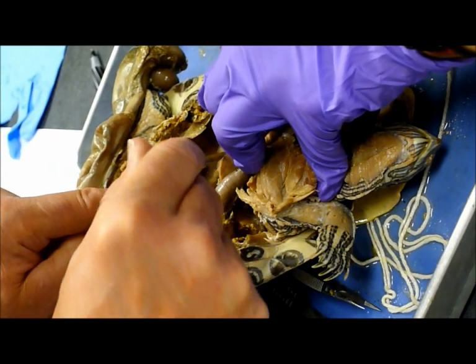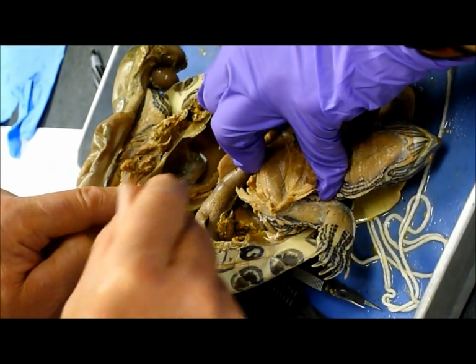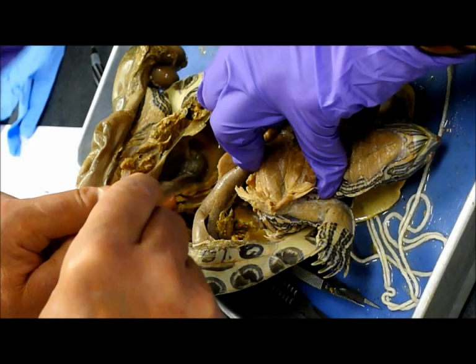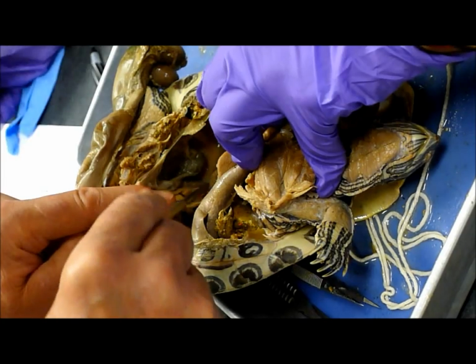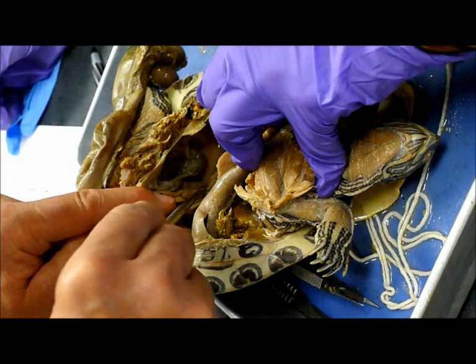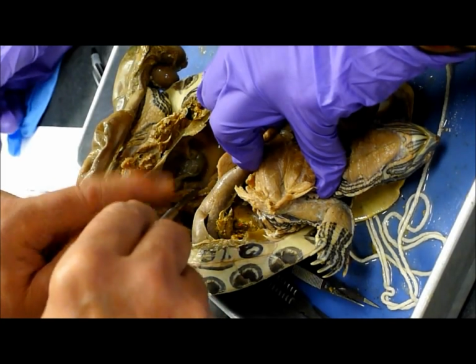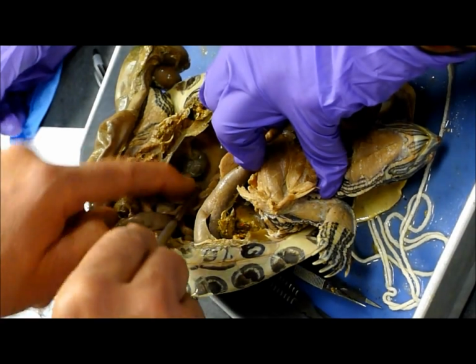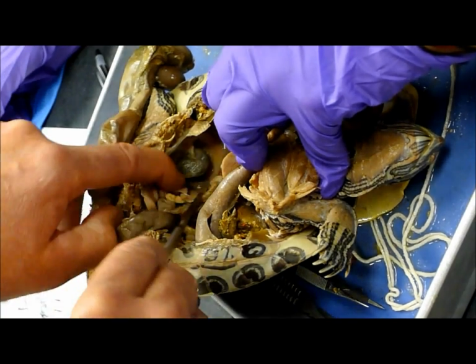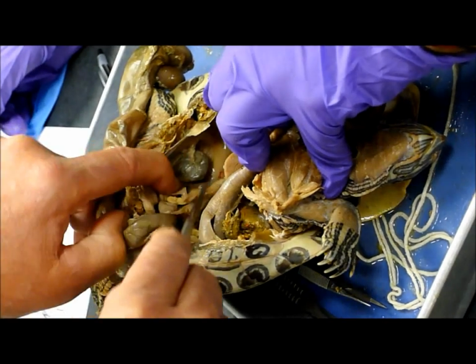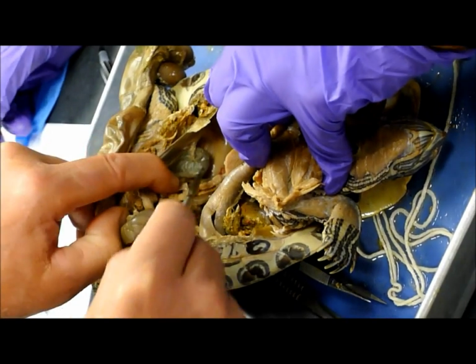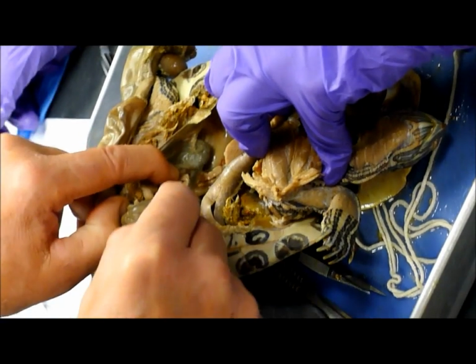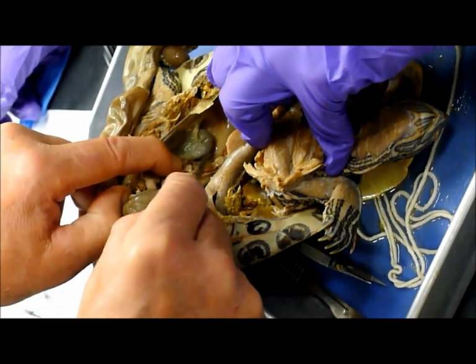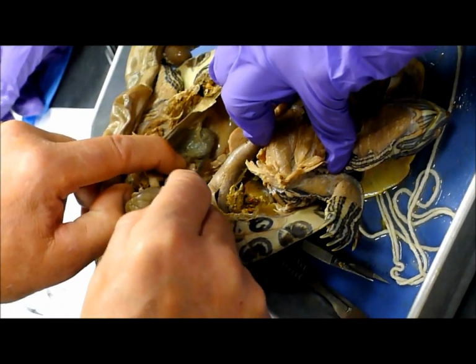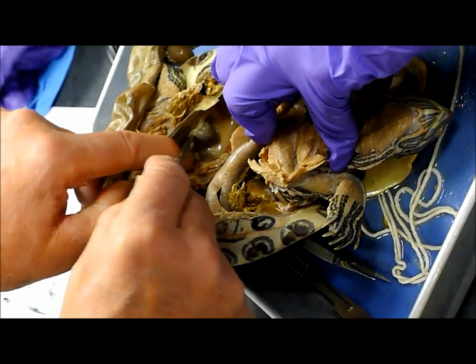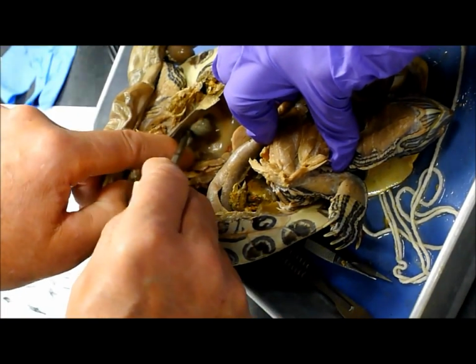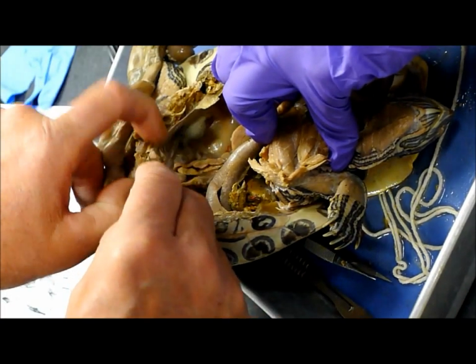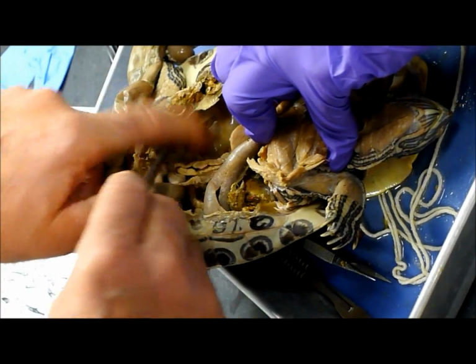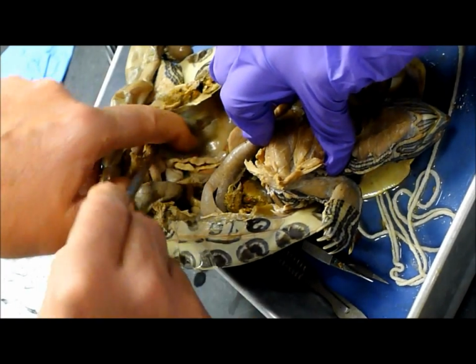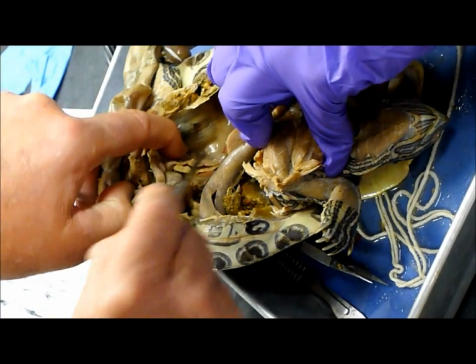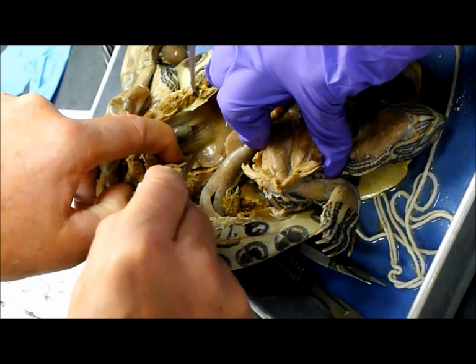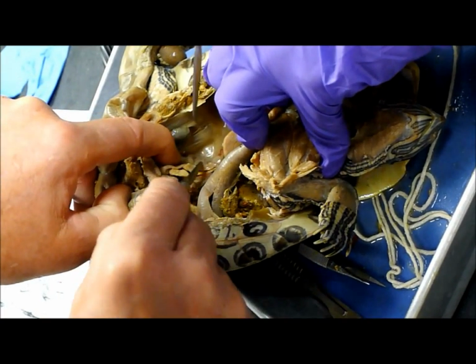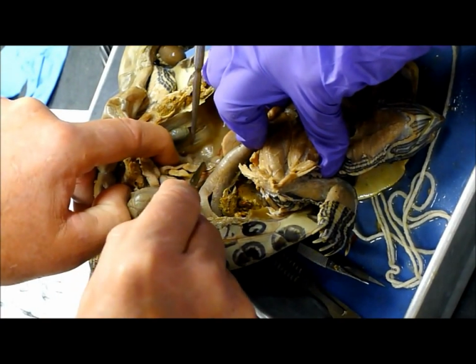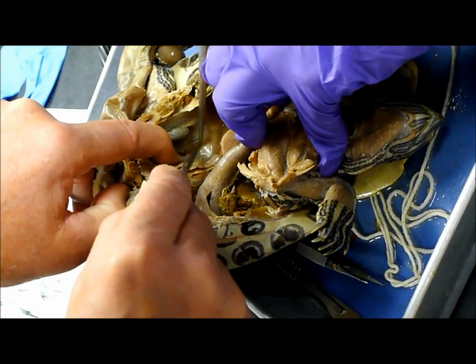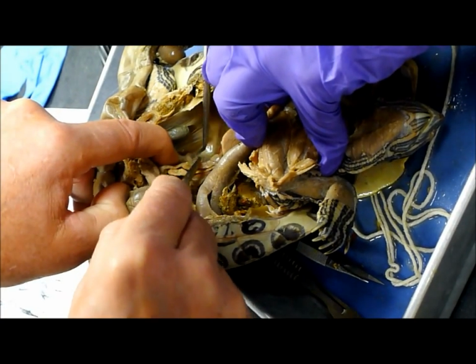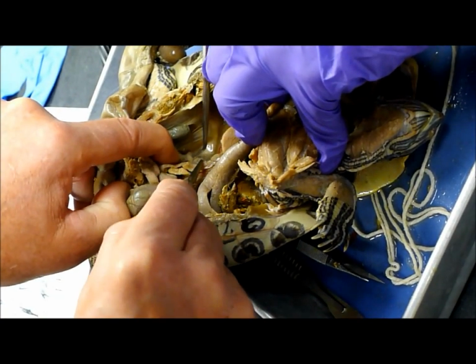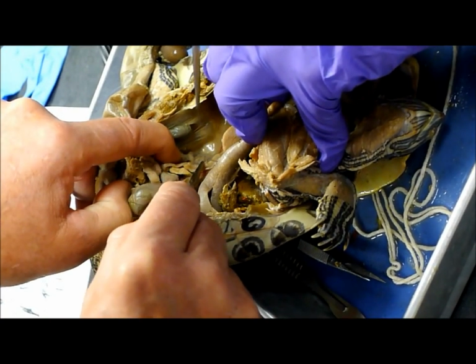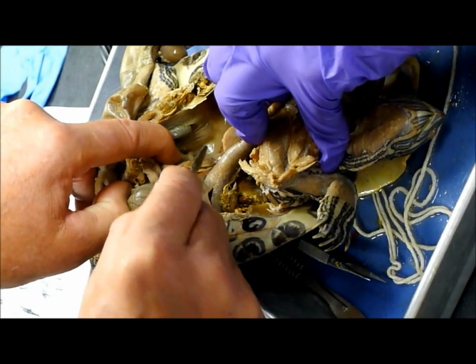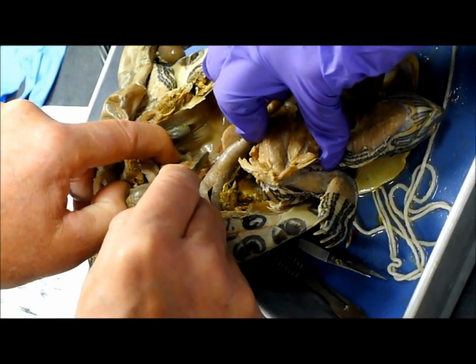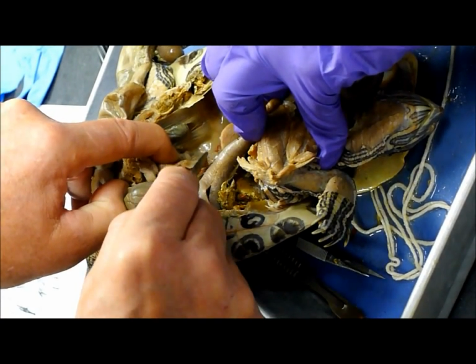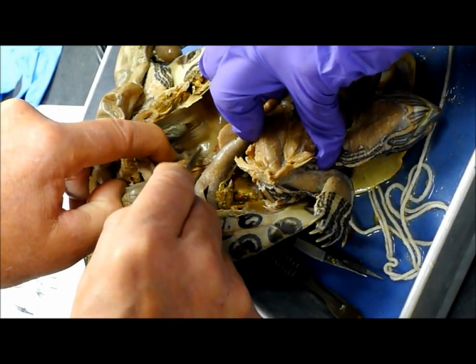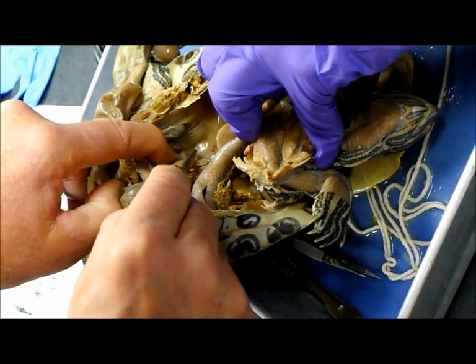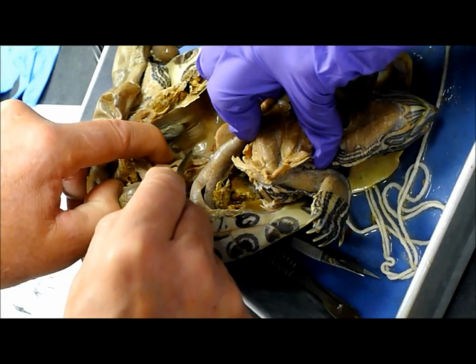I'm thinking that is the kidney down in there. It's a funny looking one, though.